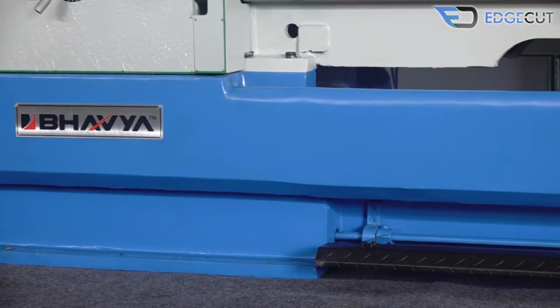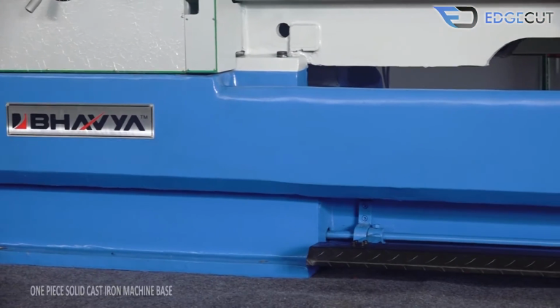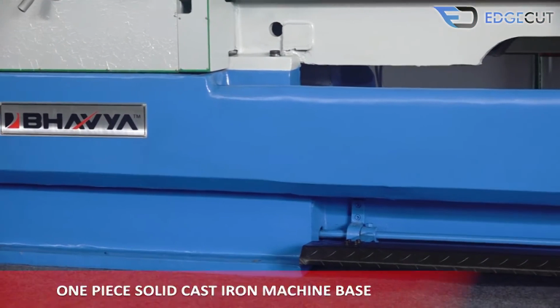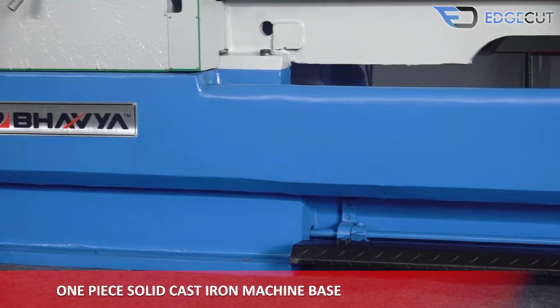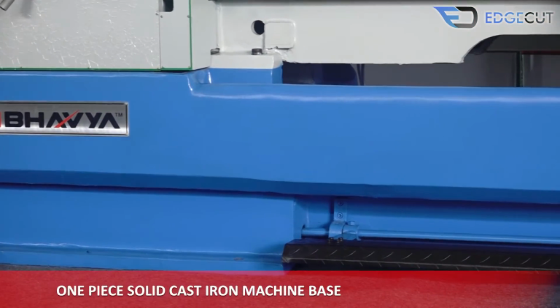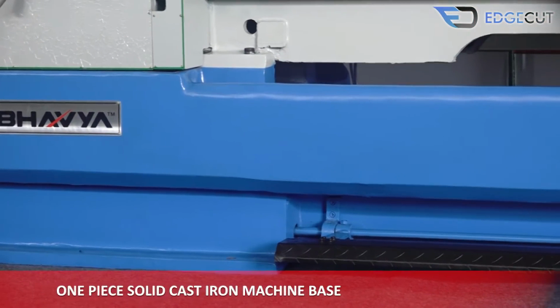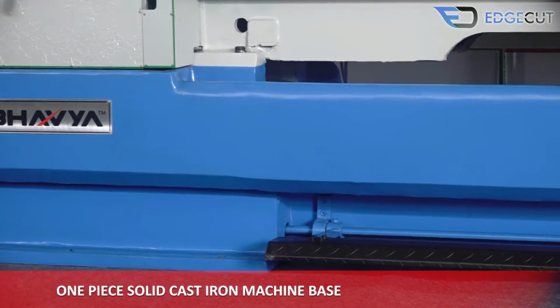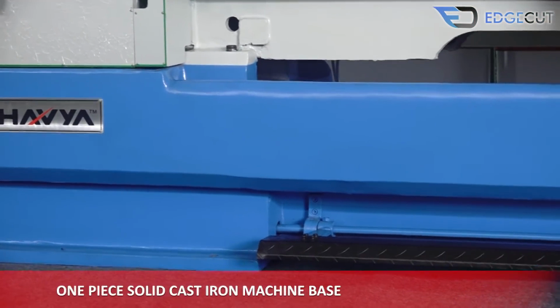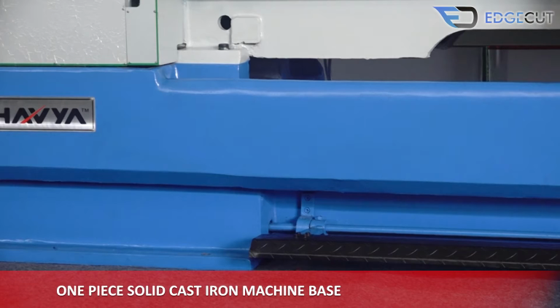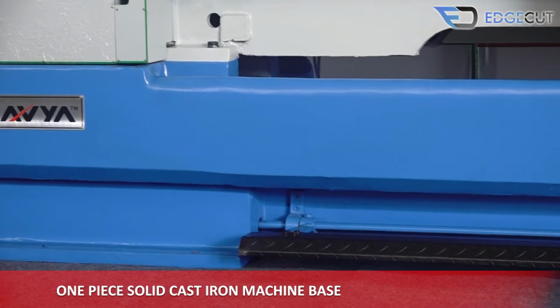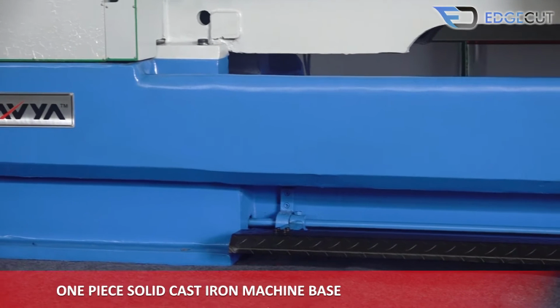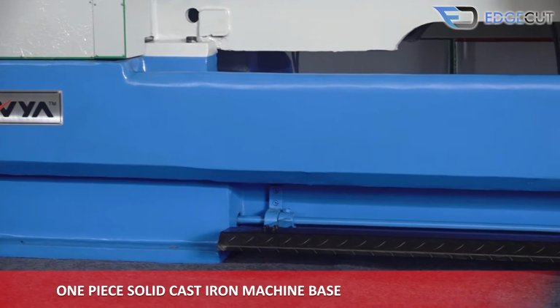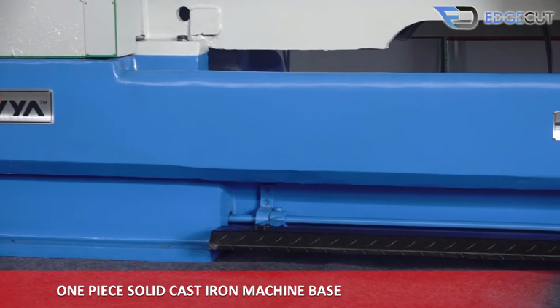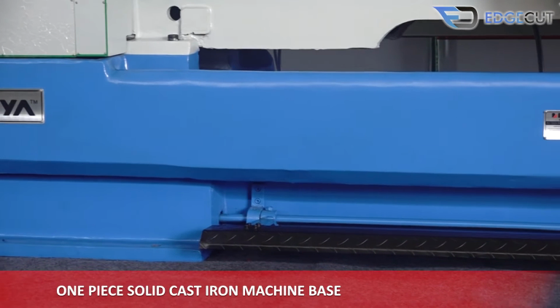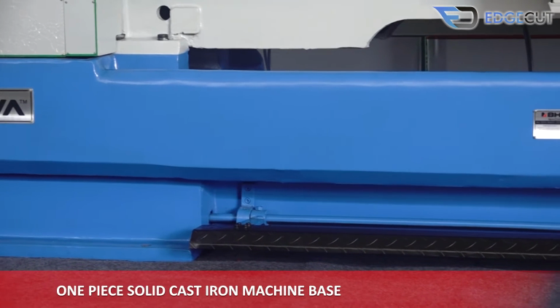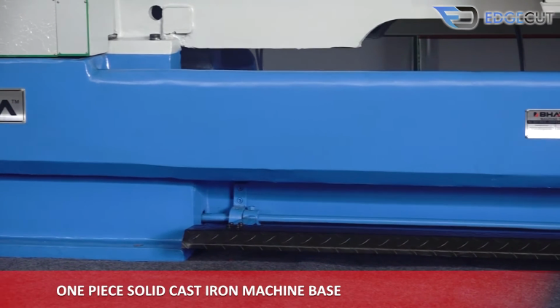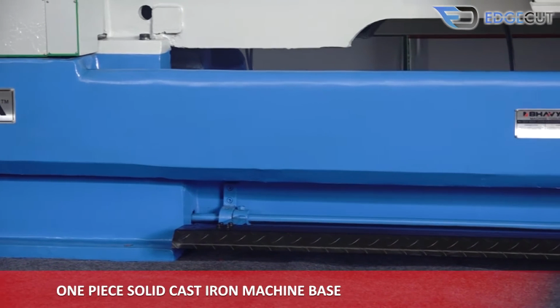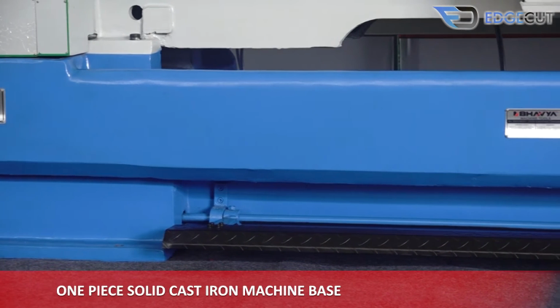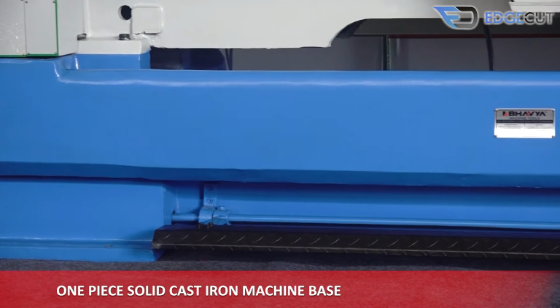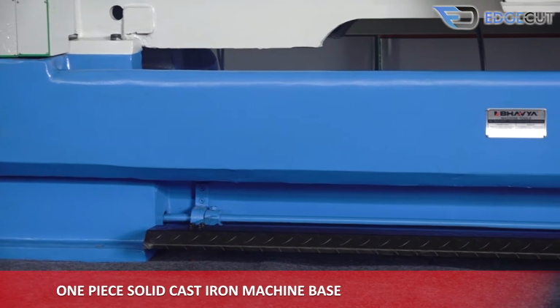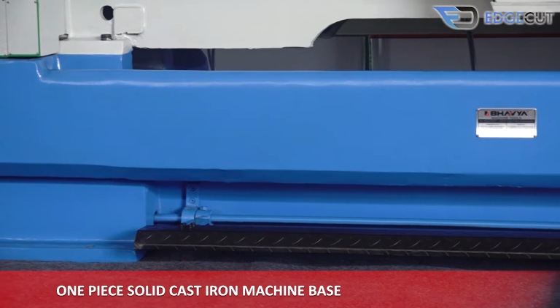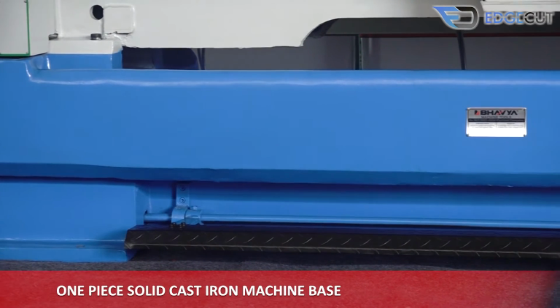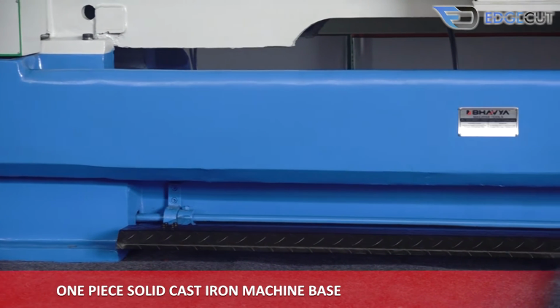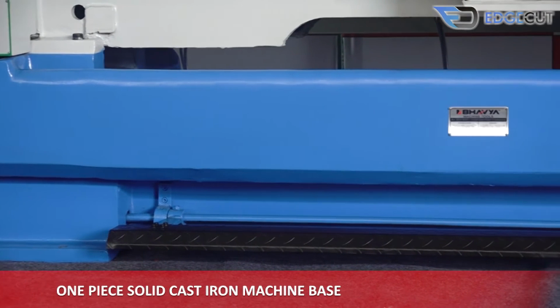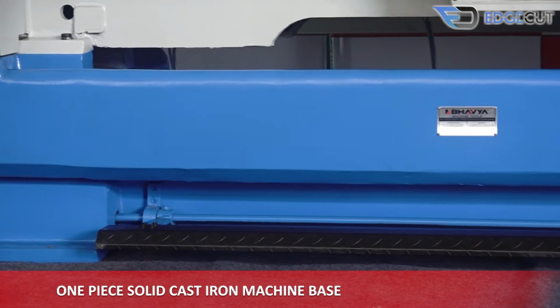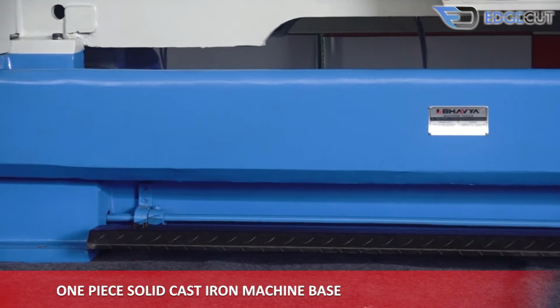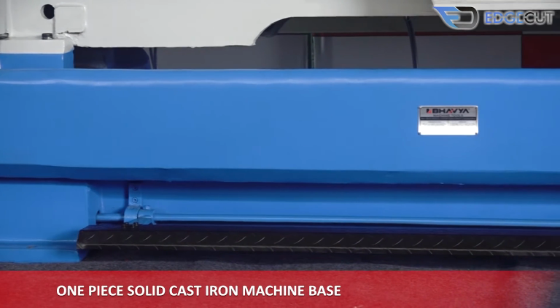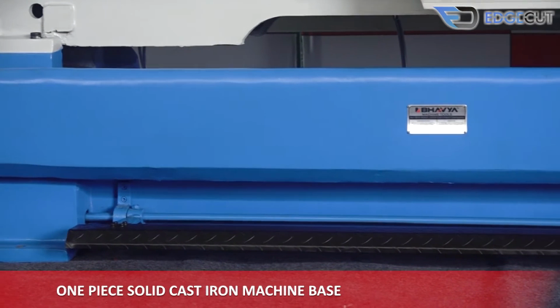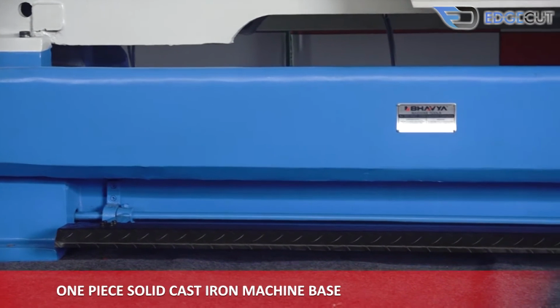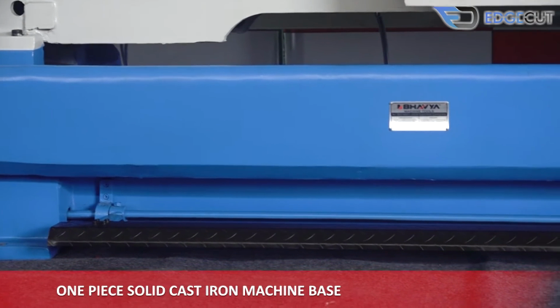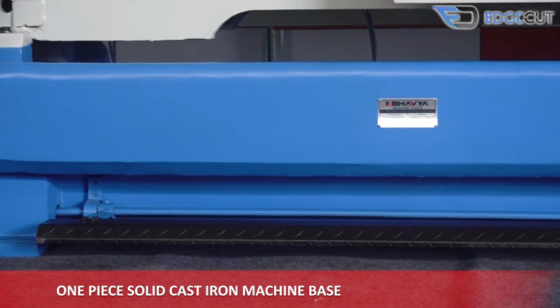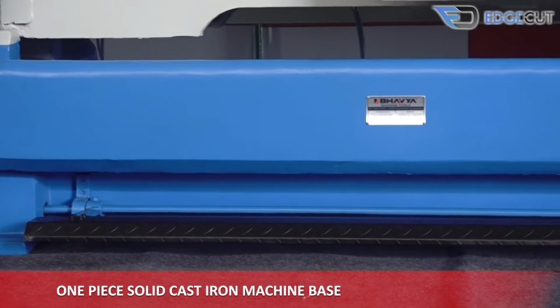The base of the machine is a one-piece solid cast iron, which makes the machine structure more rigid and durable.